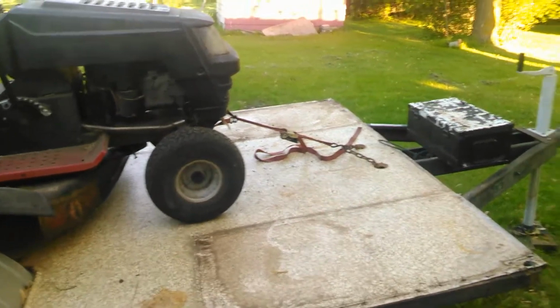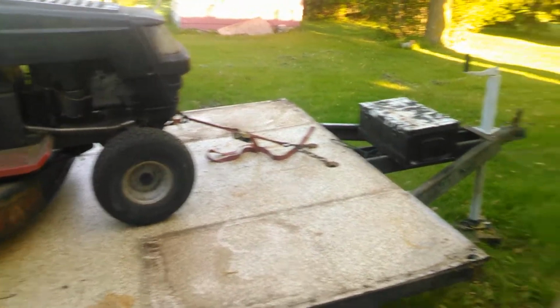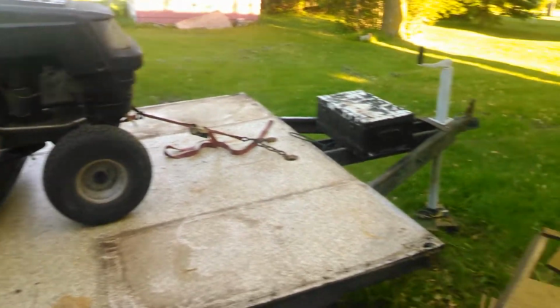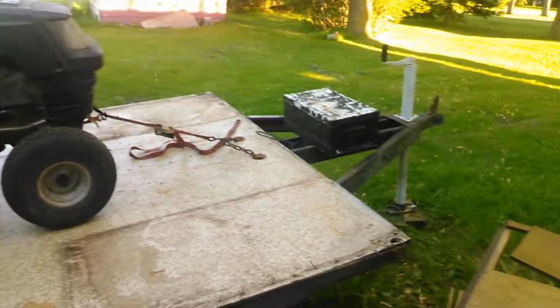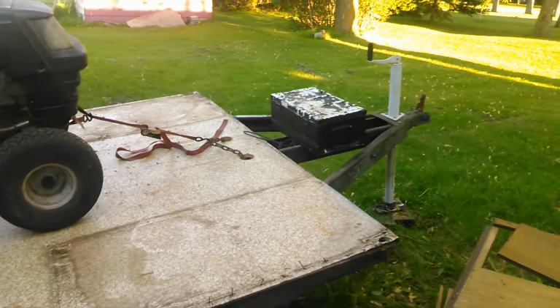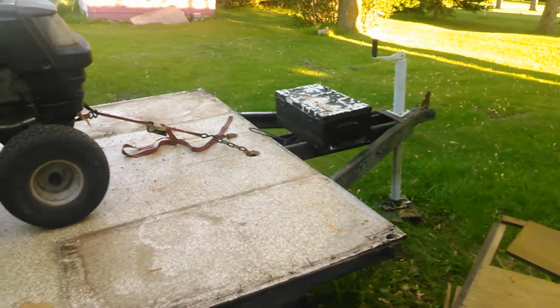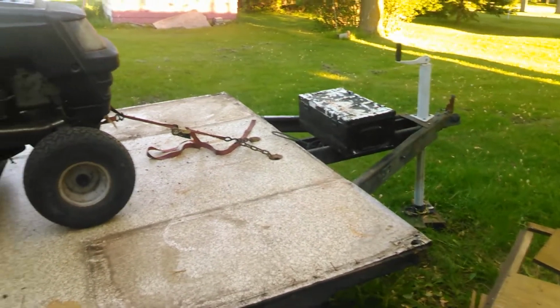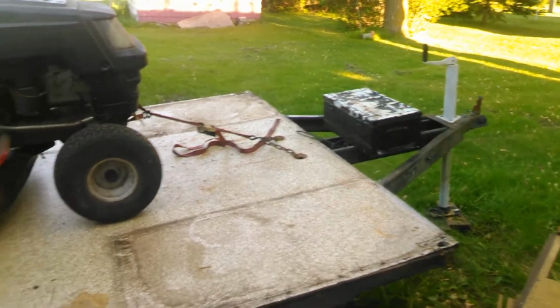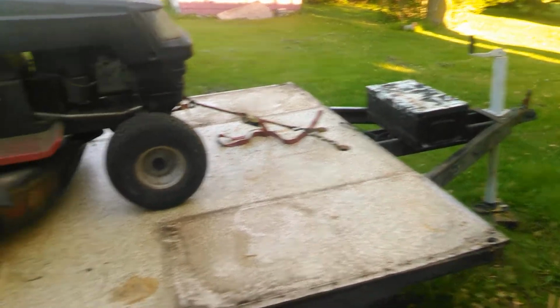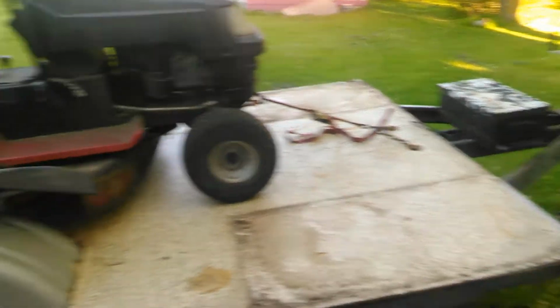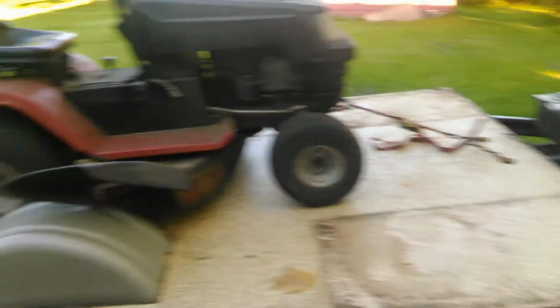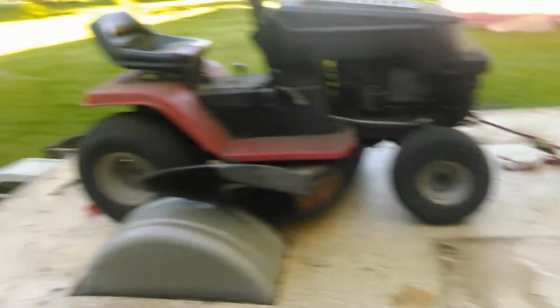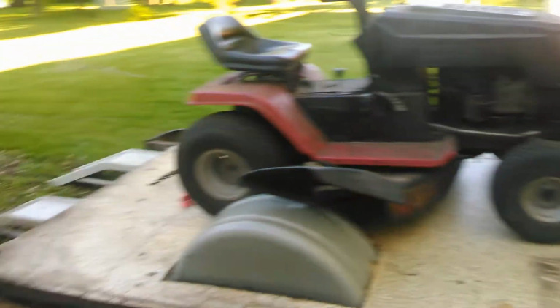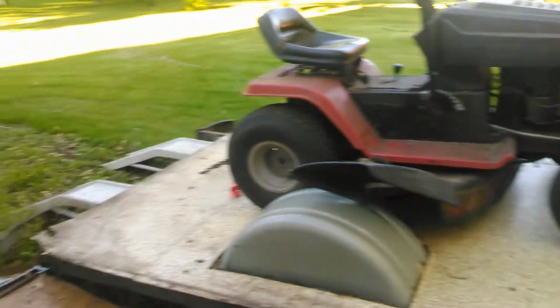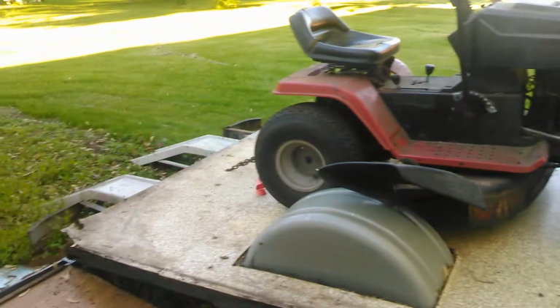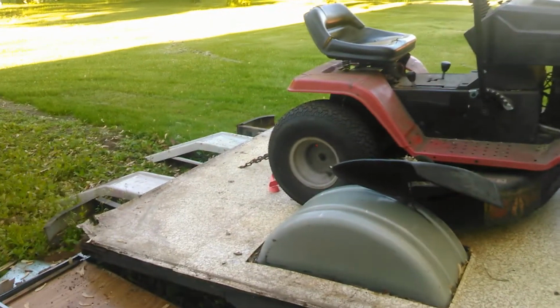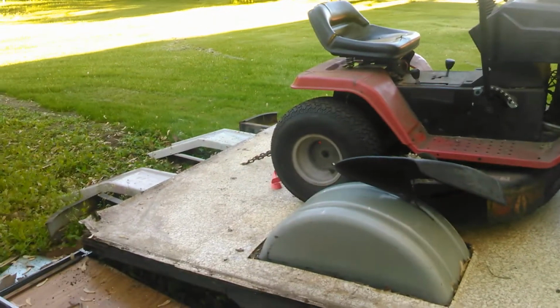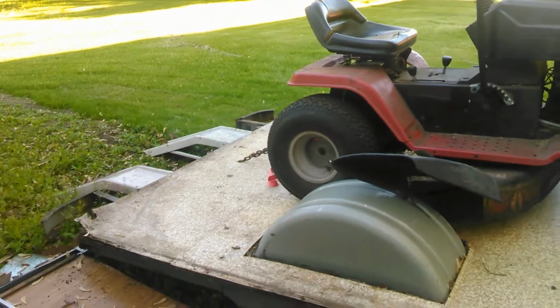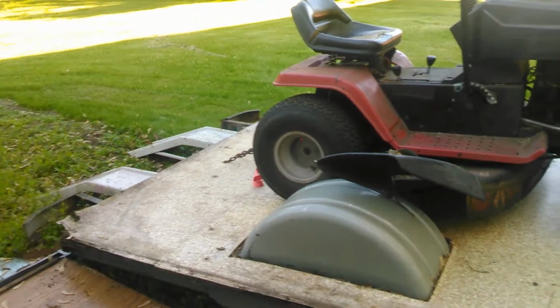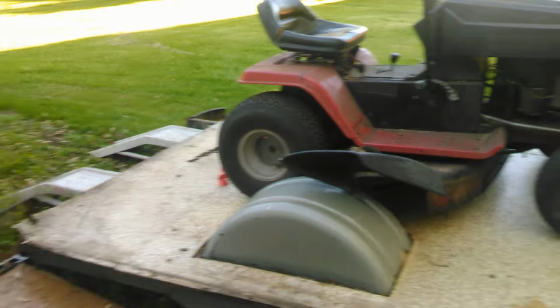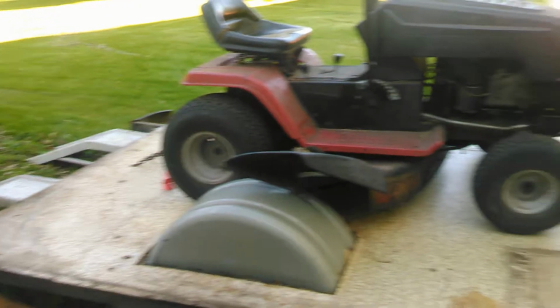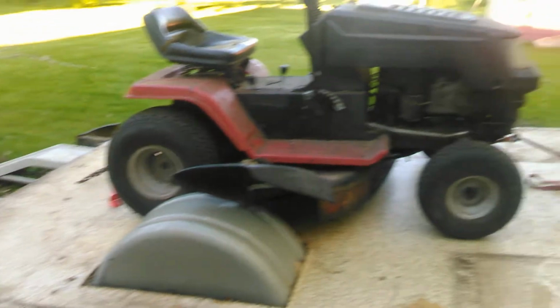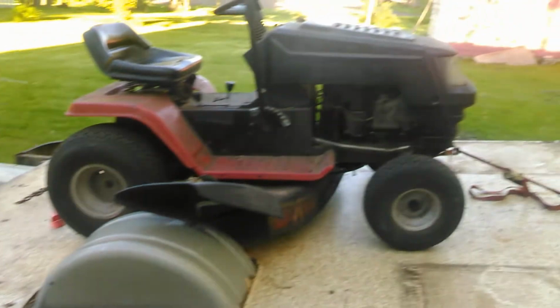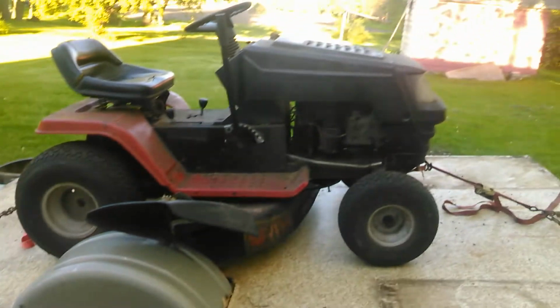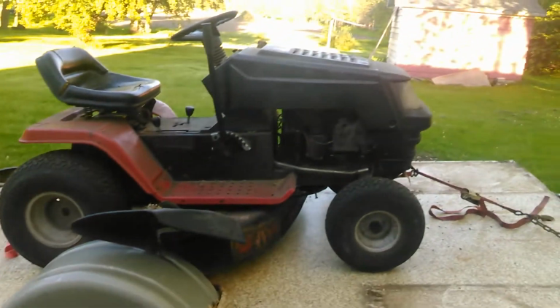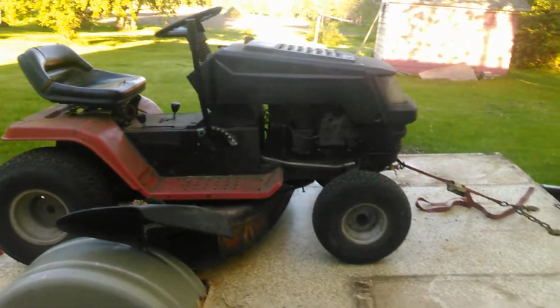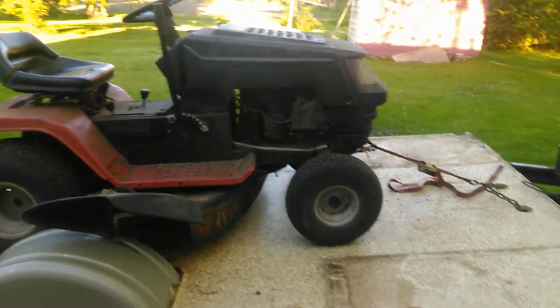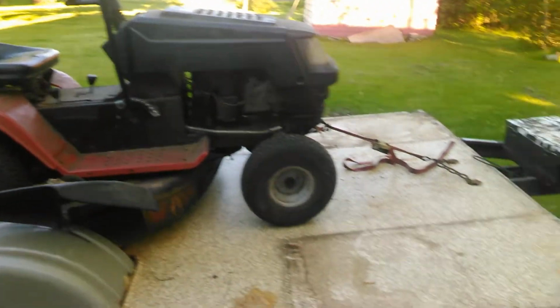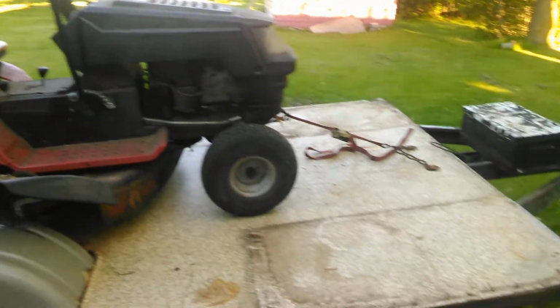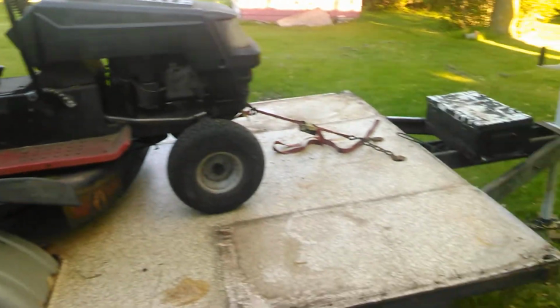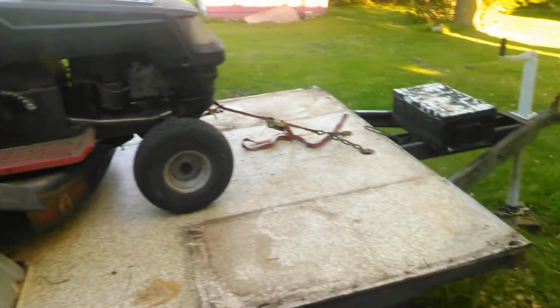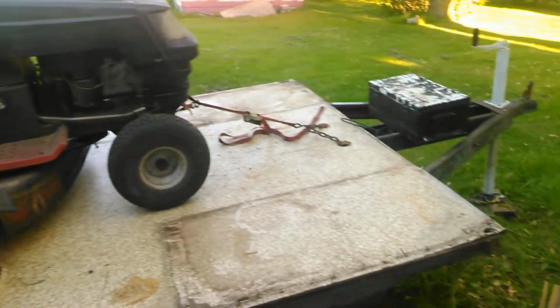Knowing me, I'll probably change this up like eight more times before I actually finish it, but this is where we're at now and it's actually functional as a trailer right now.